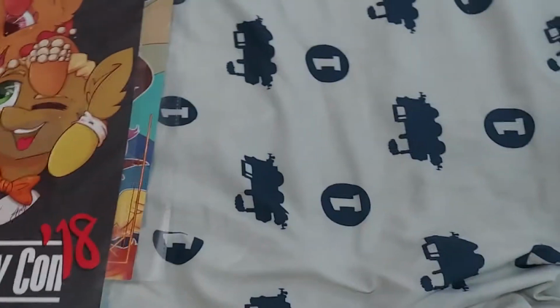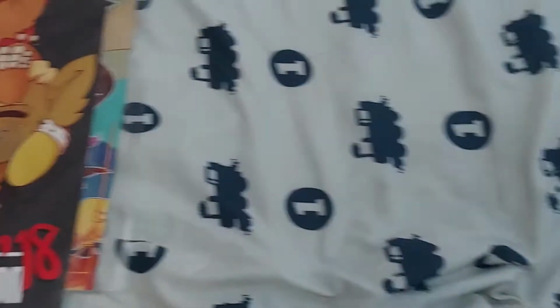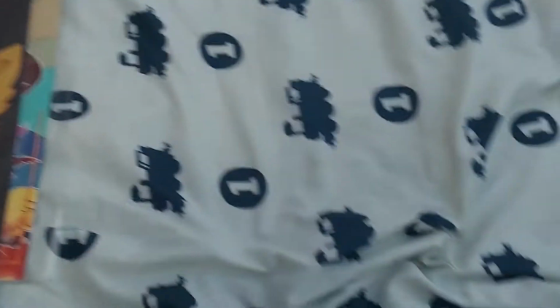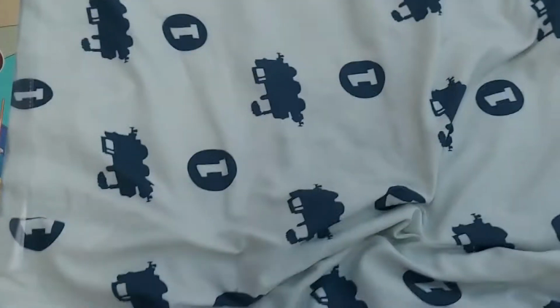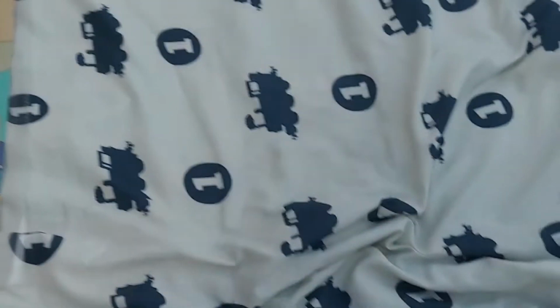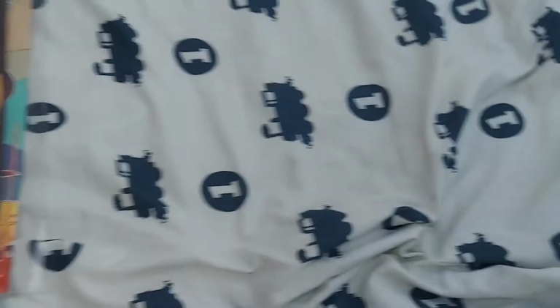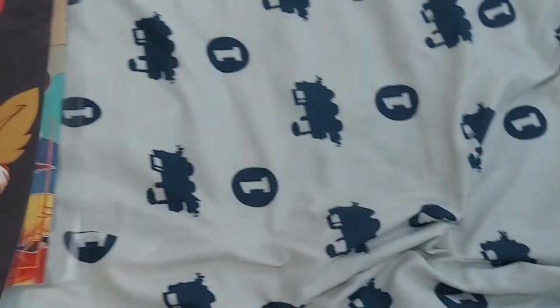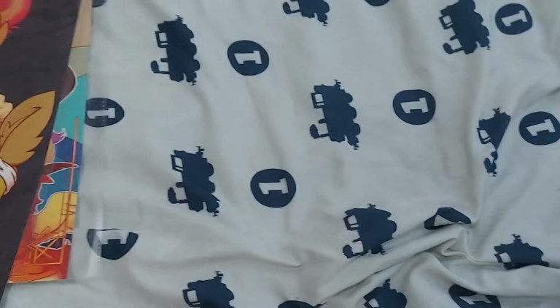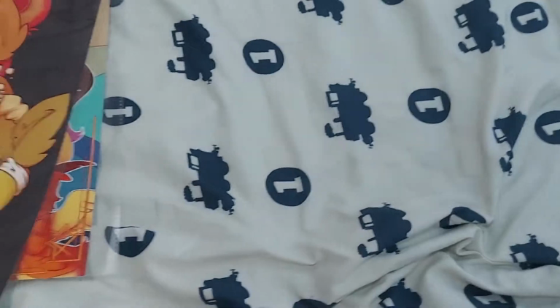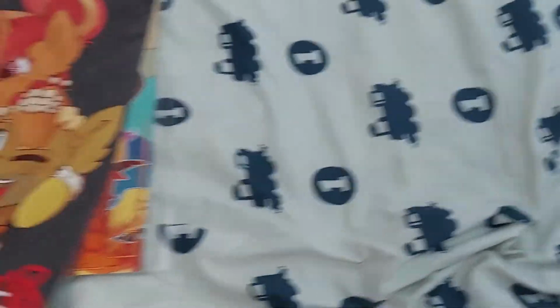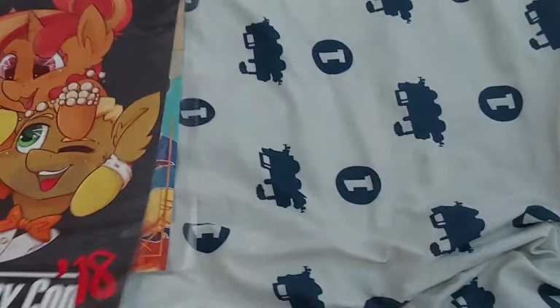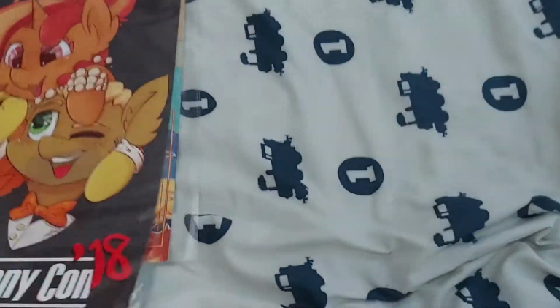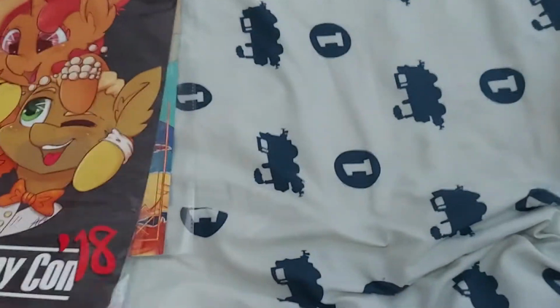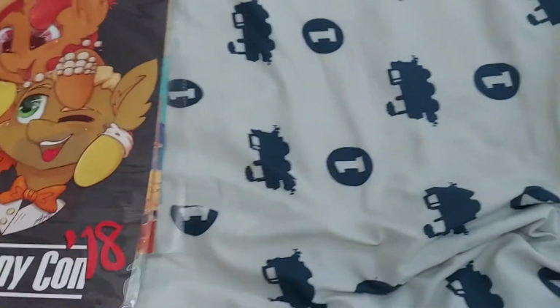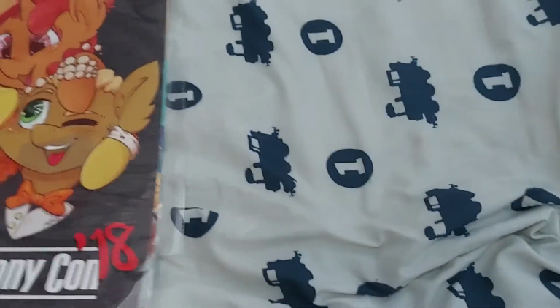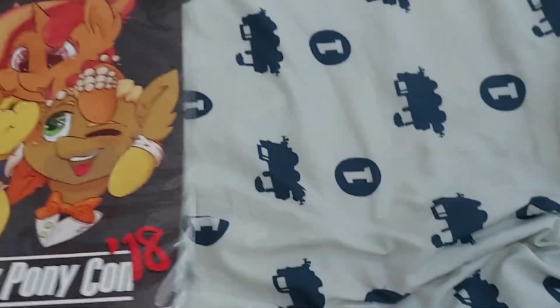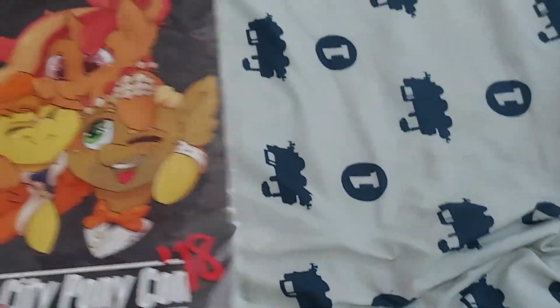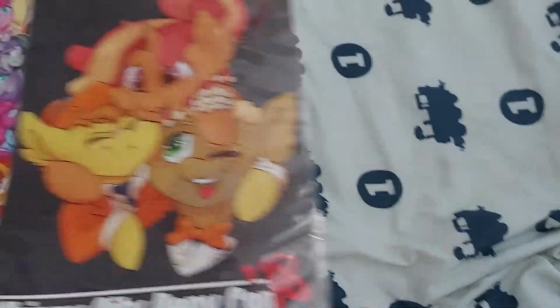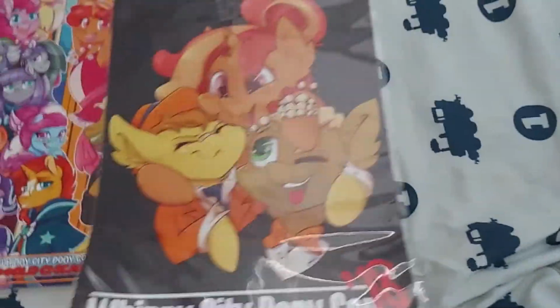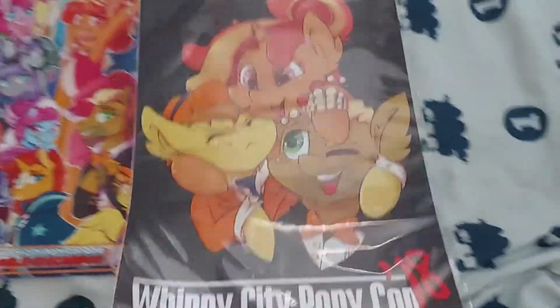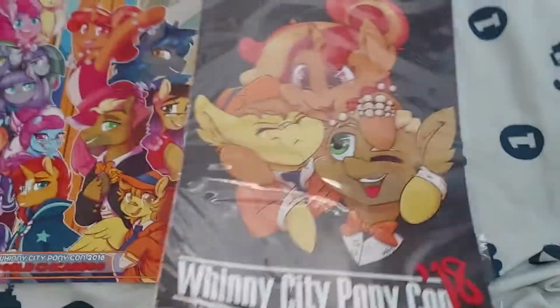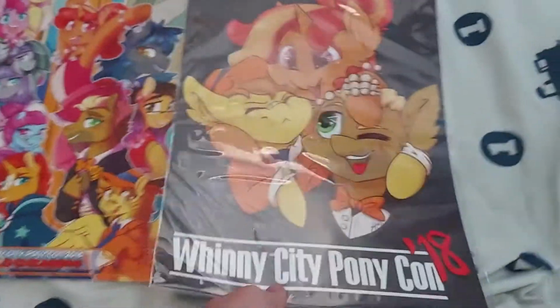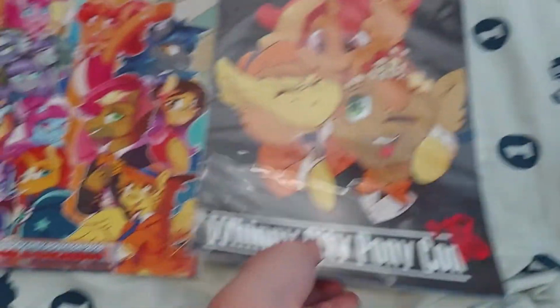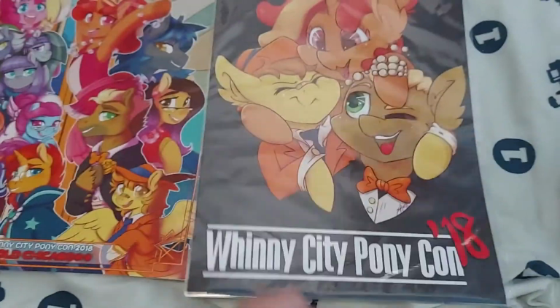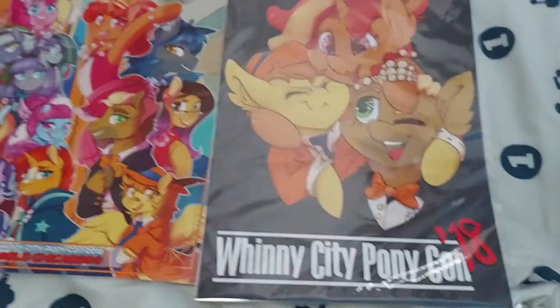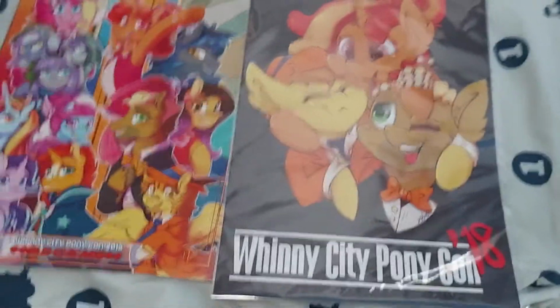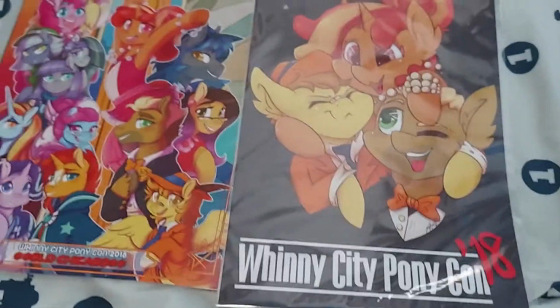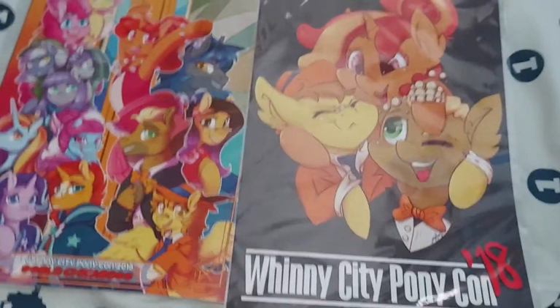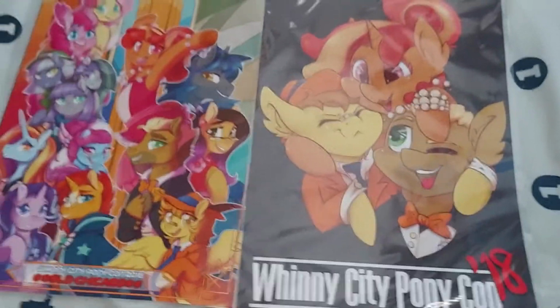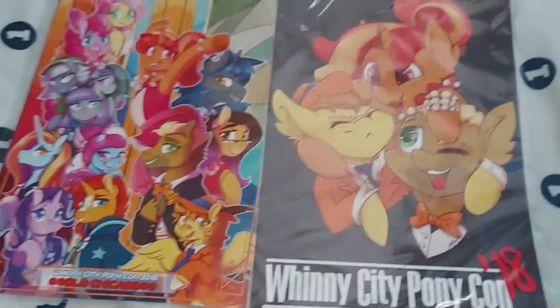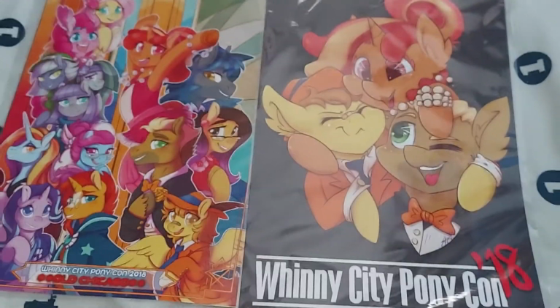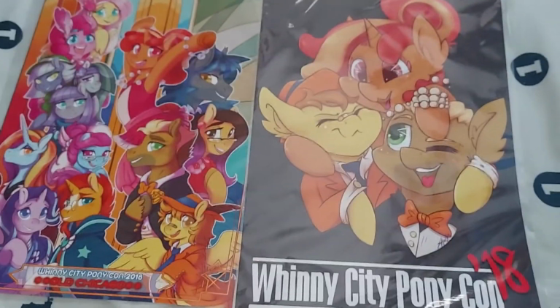I also have two posters that I got at PonyCon, both from 2018.